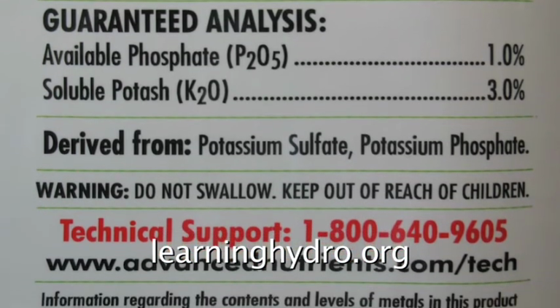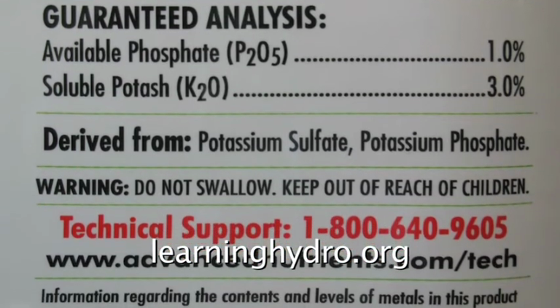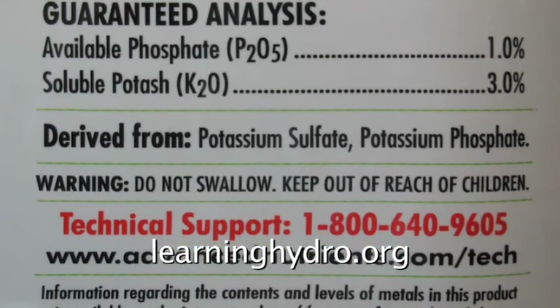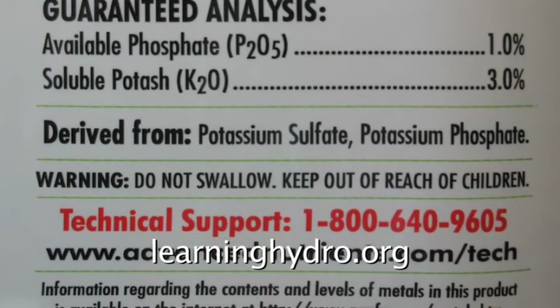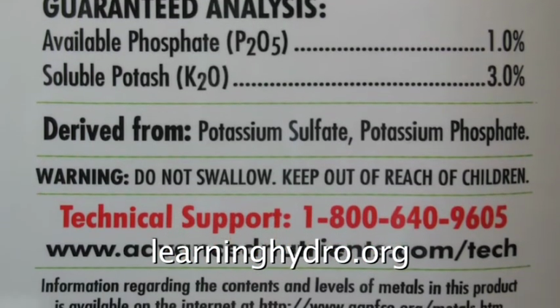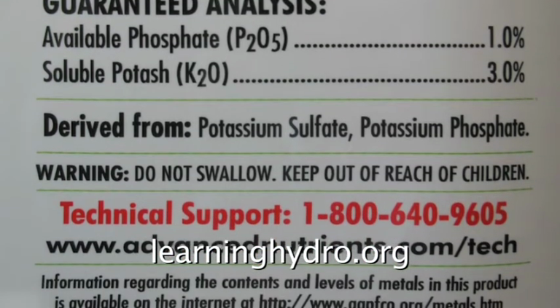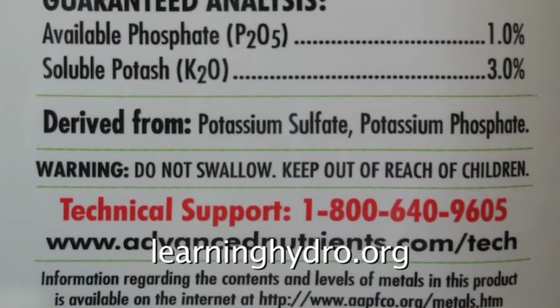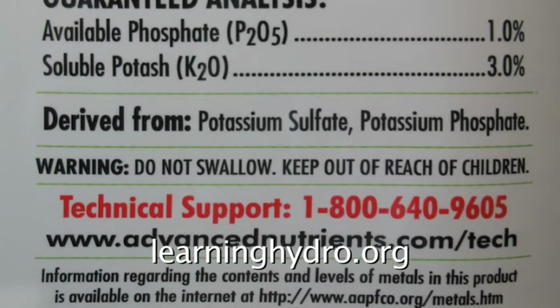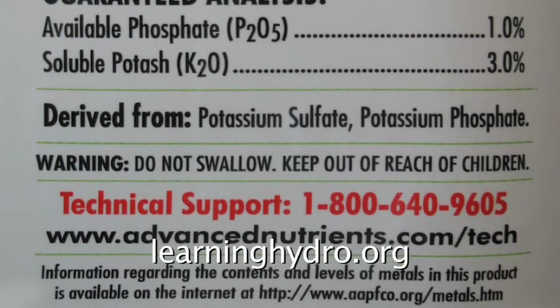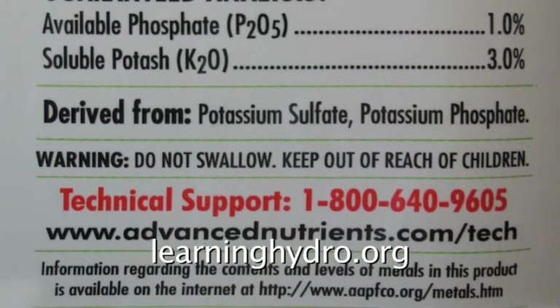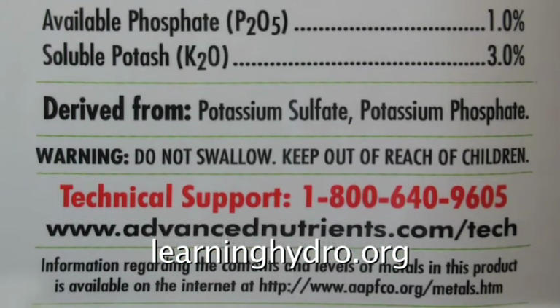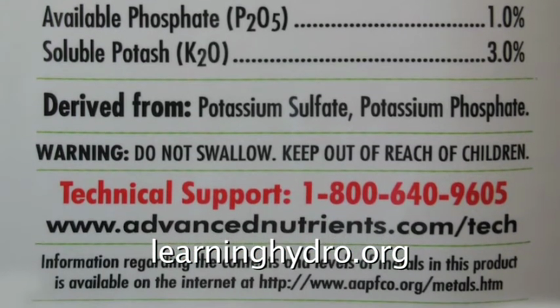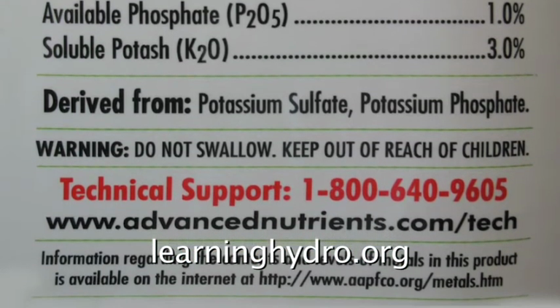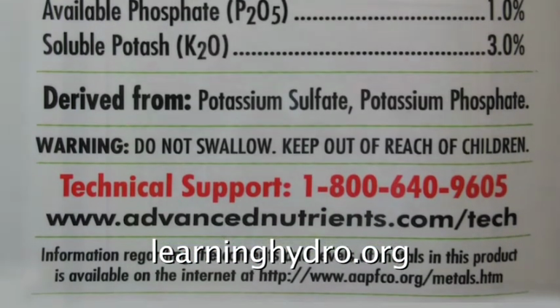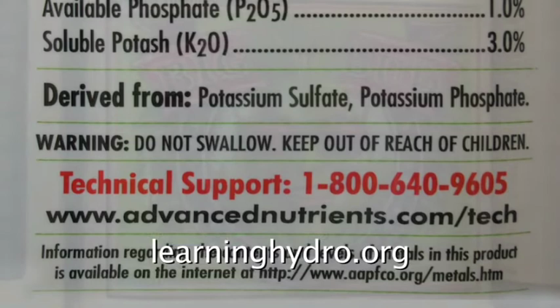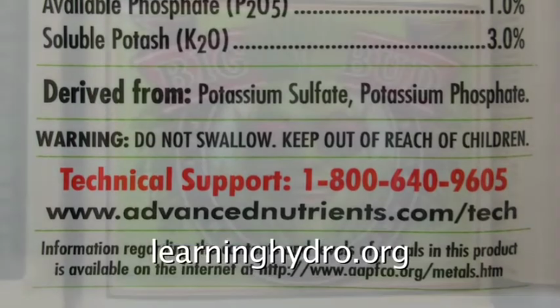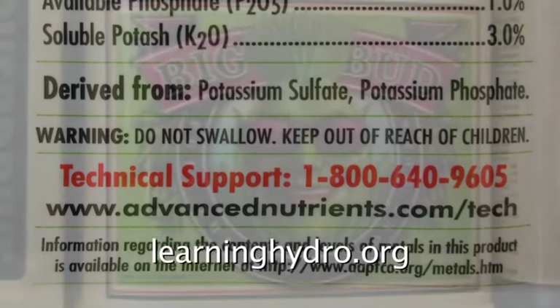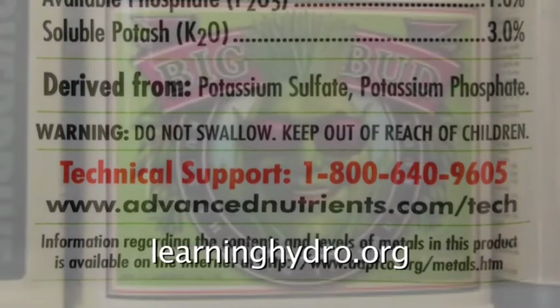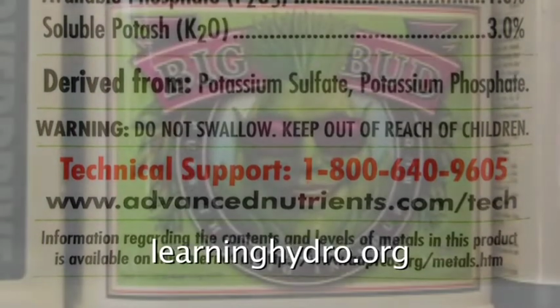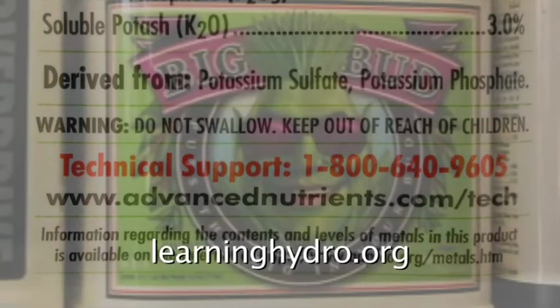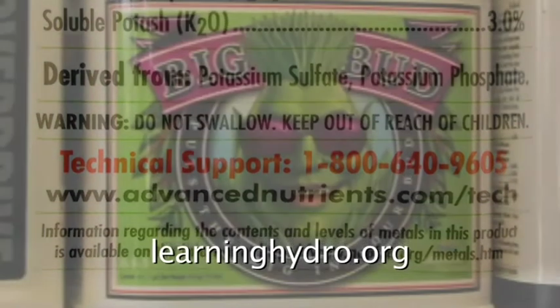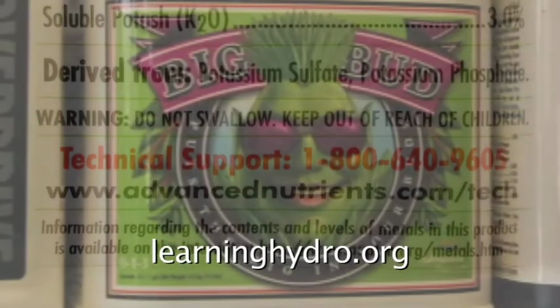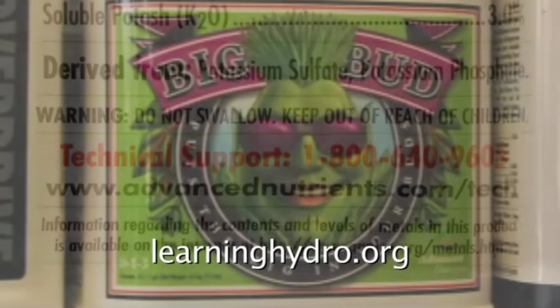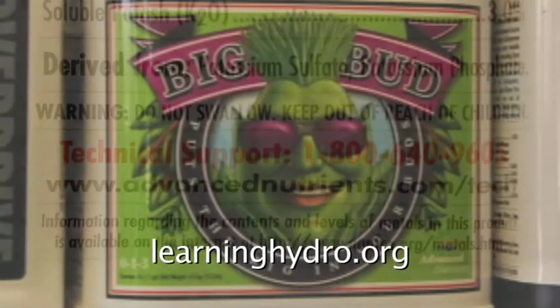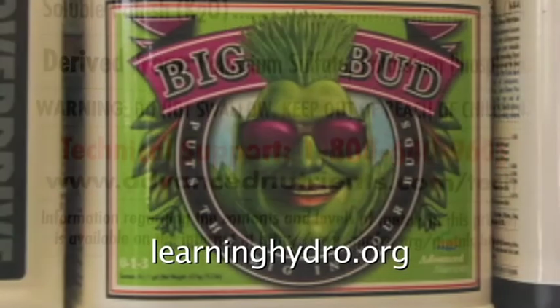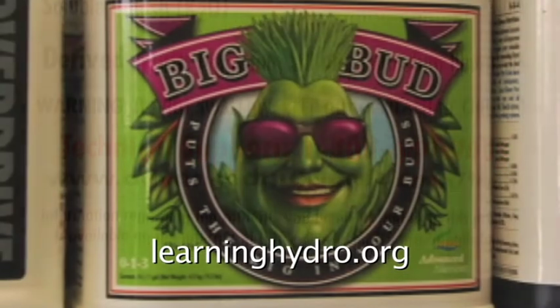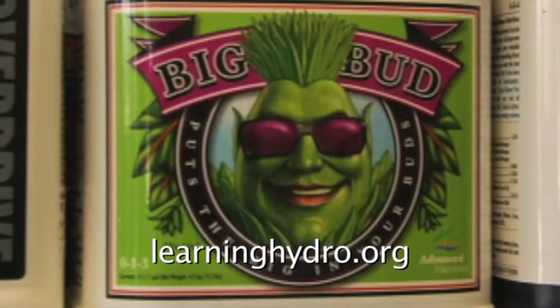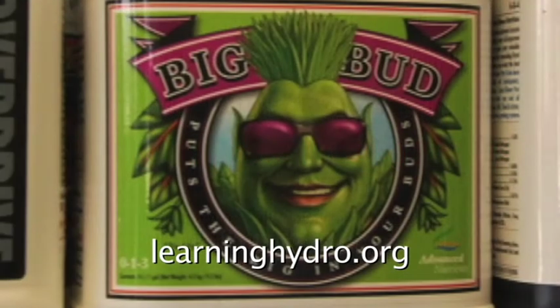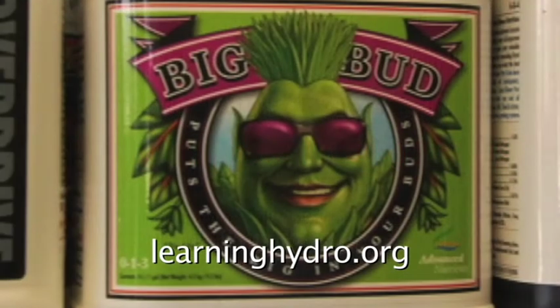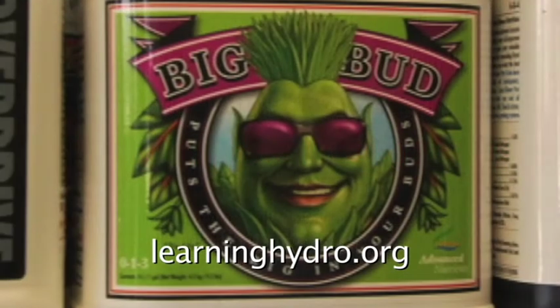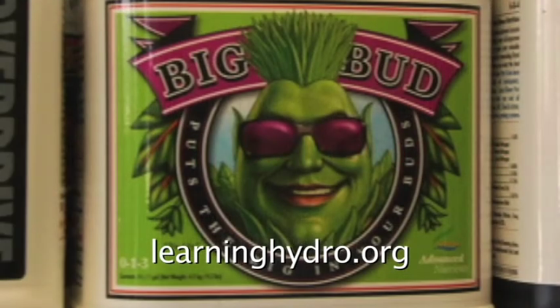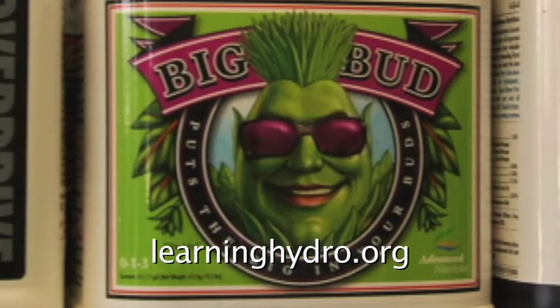Liquid Big Bud is available from hydrosuppliers.com.